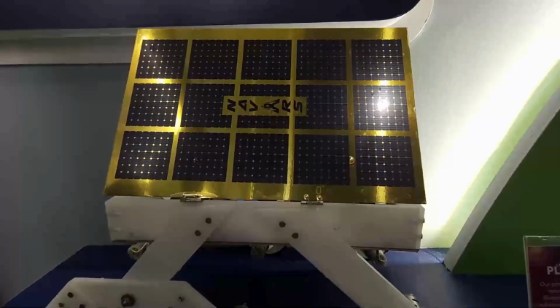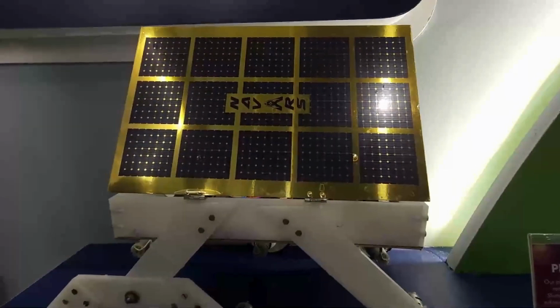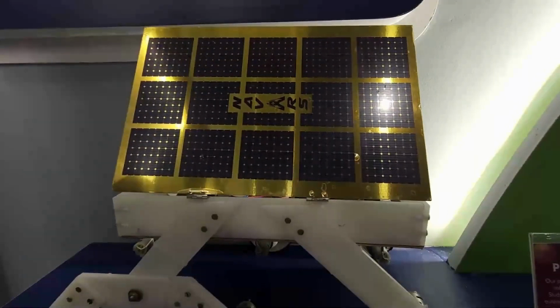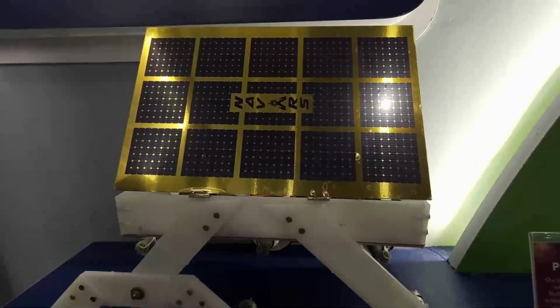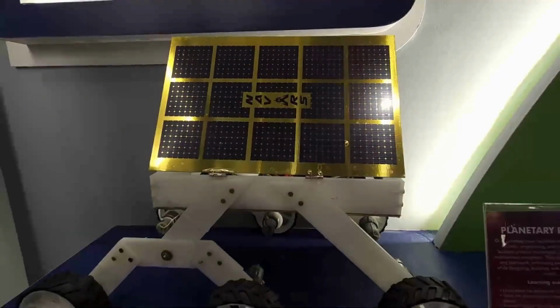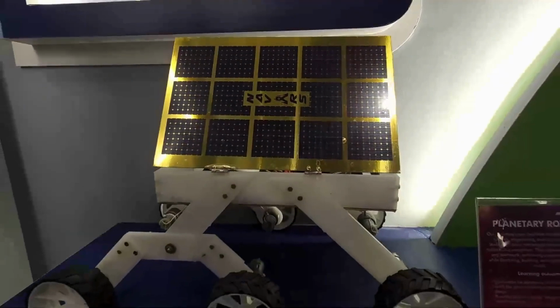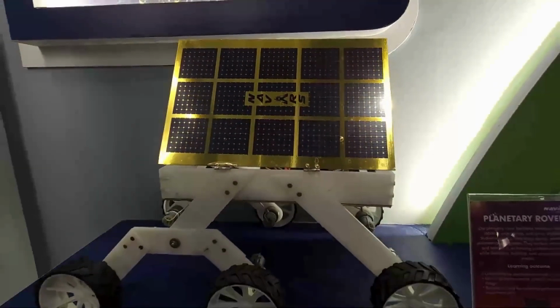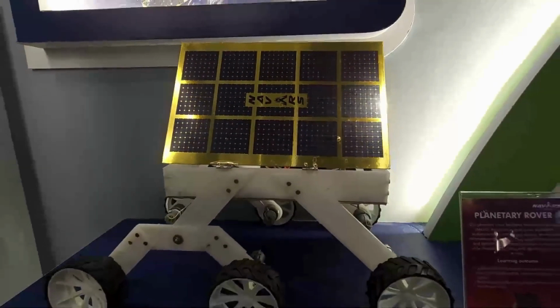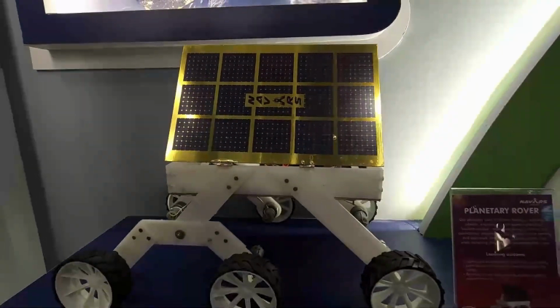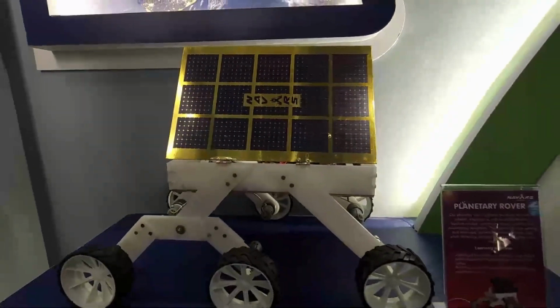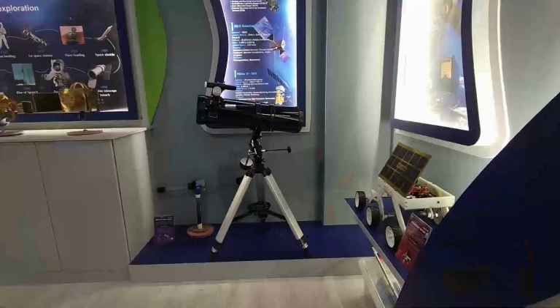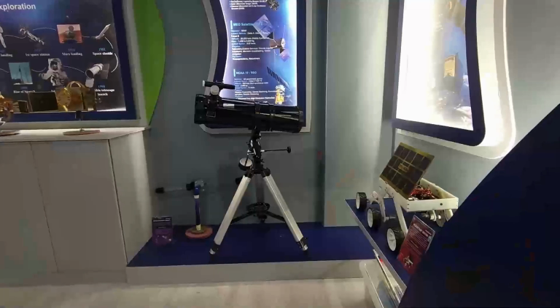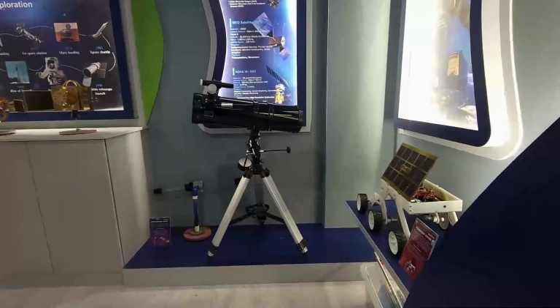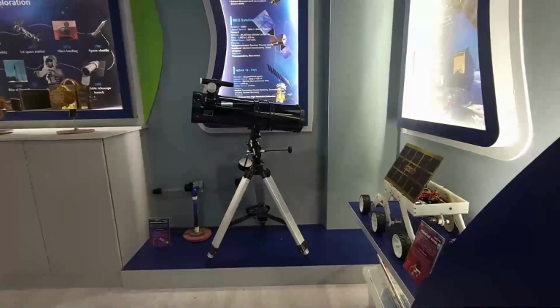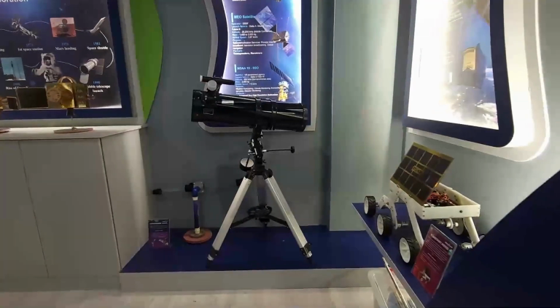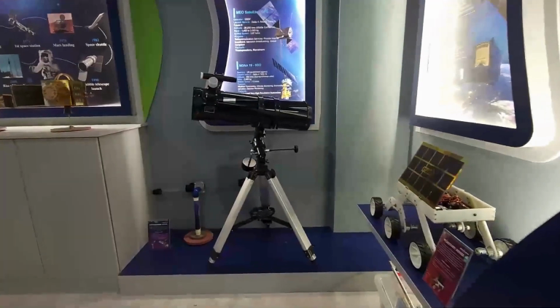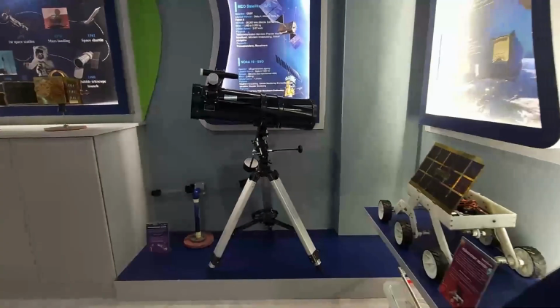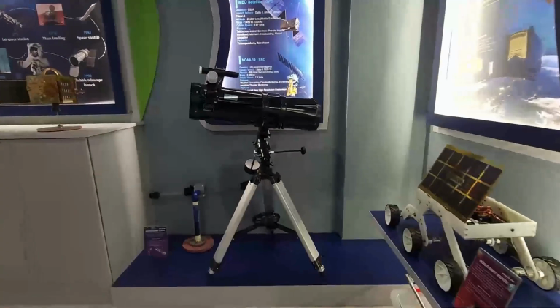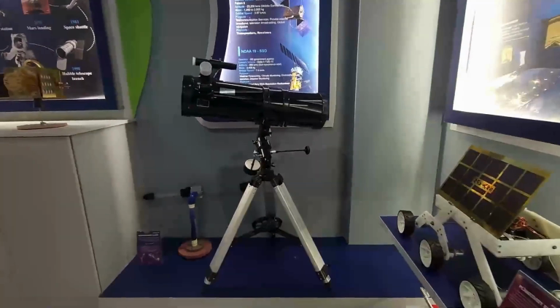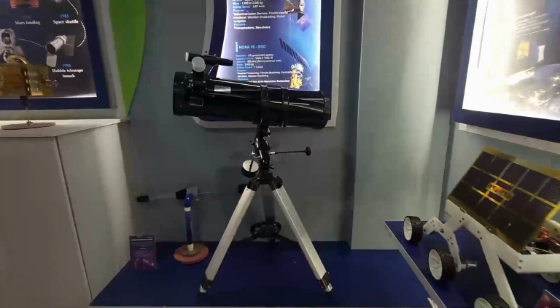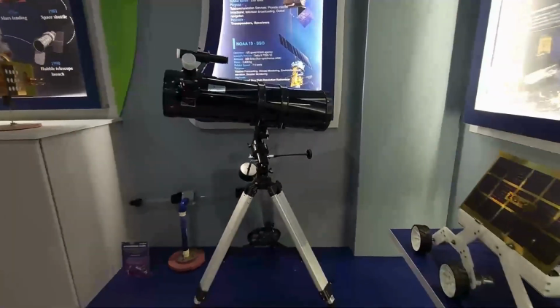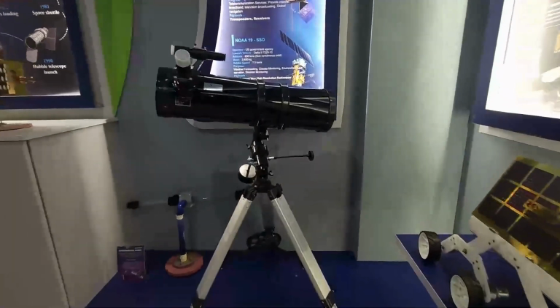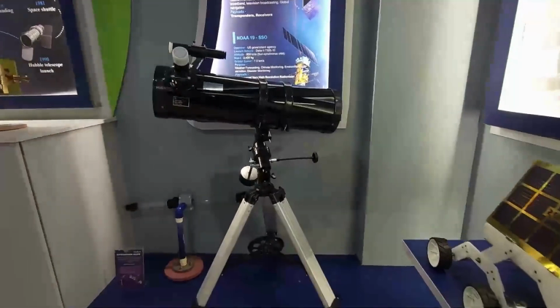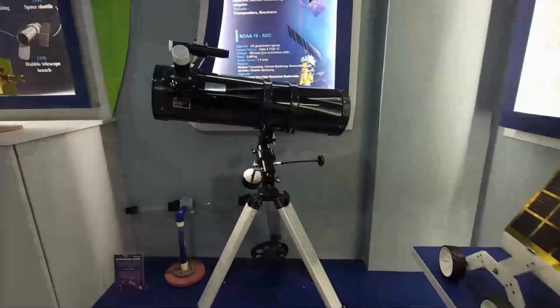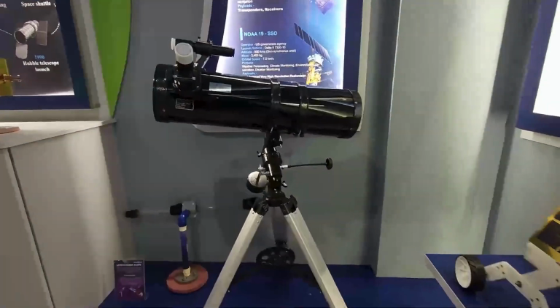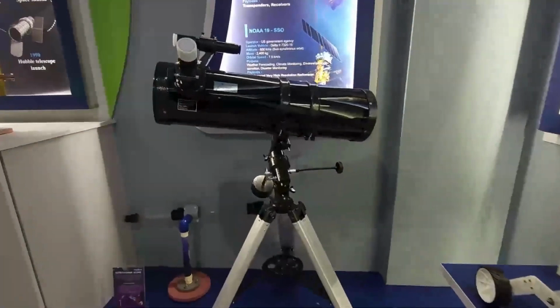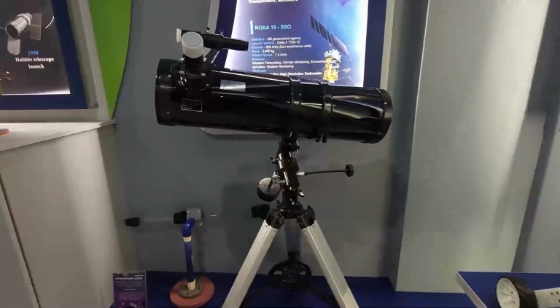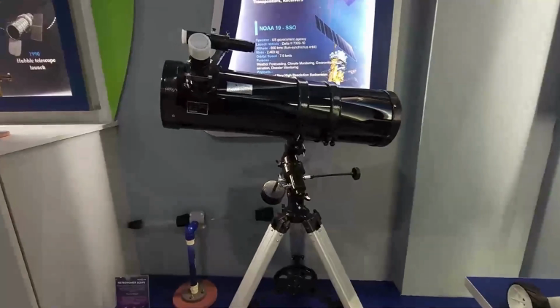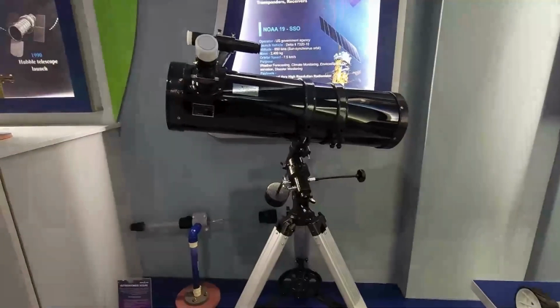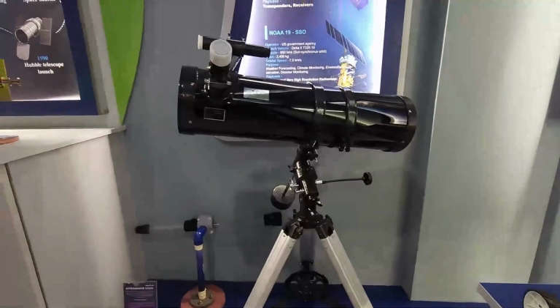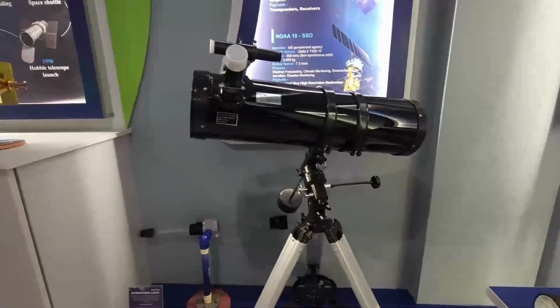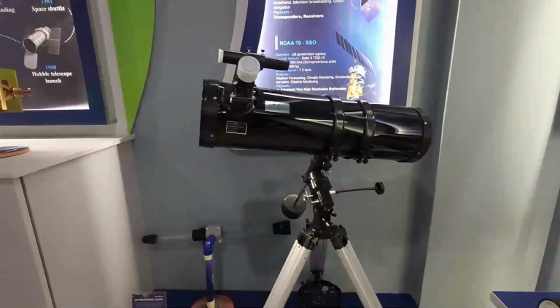The planetary rover comes with a remote control. This is an equatorial telescope which can be used for a complete astronomical calendar.